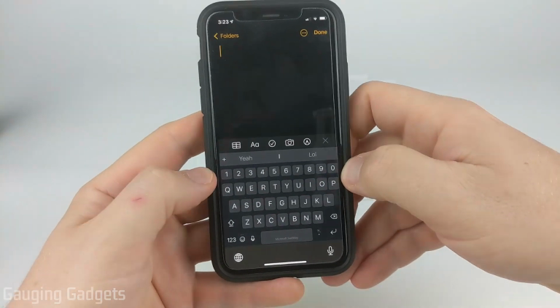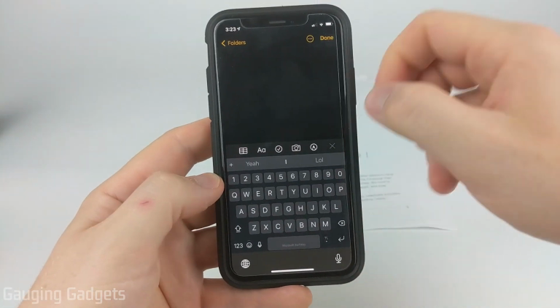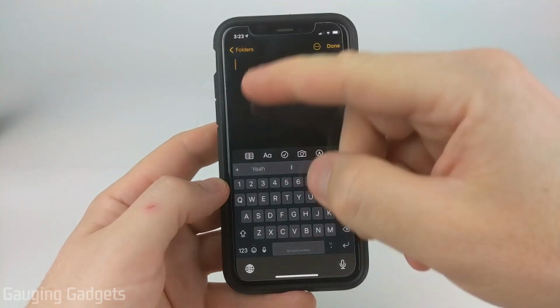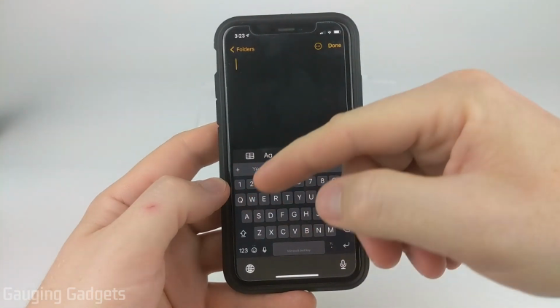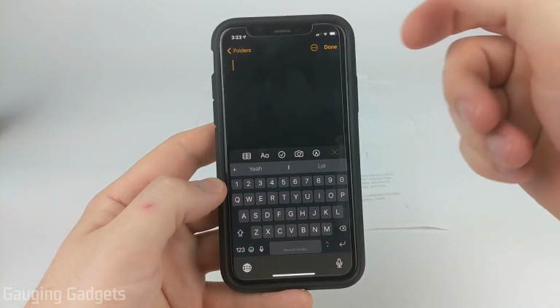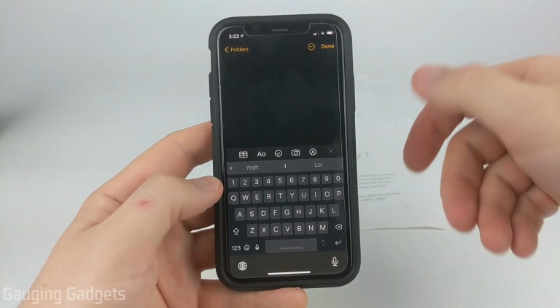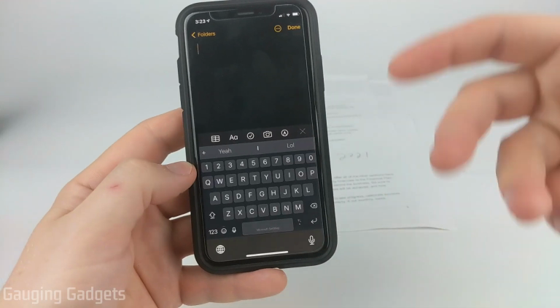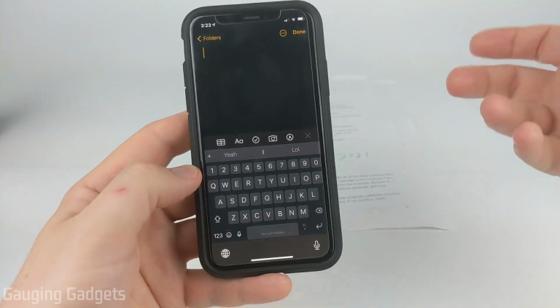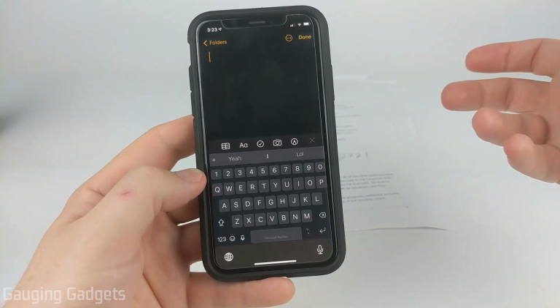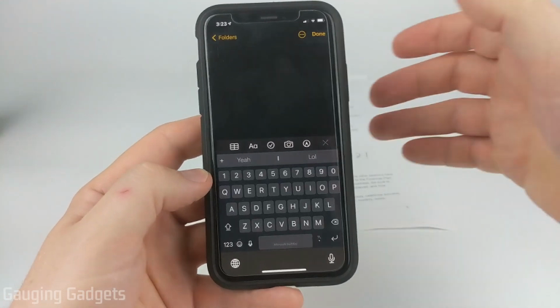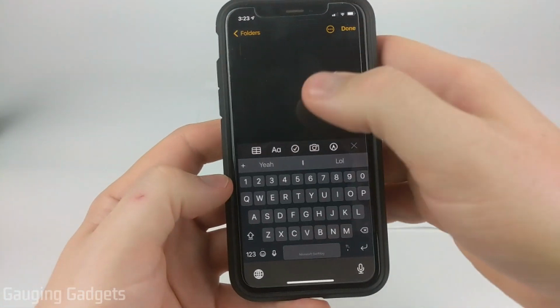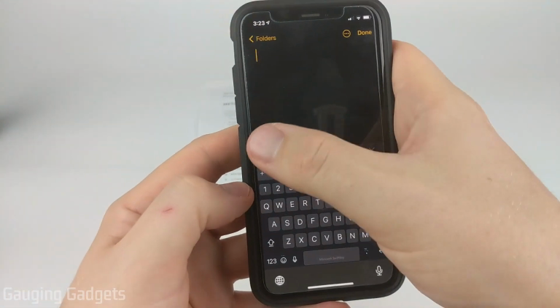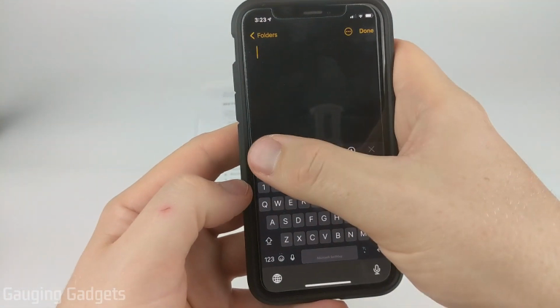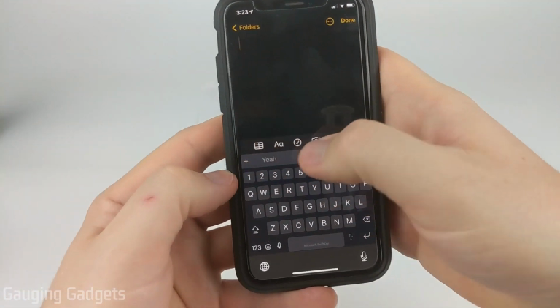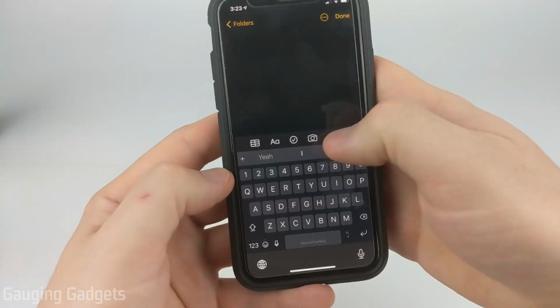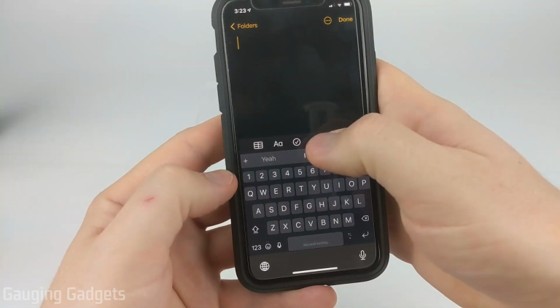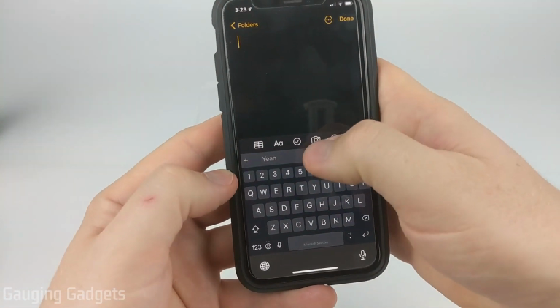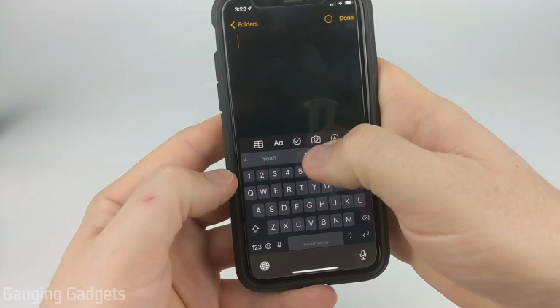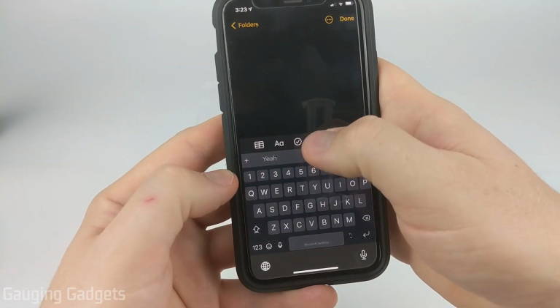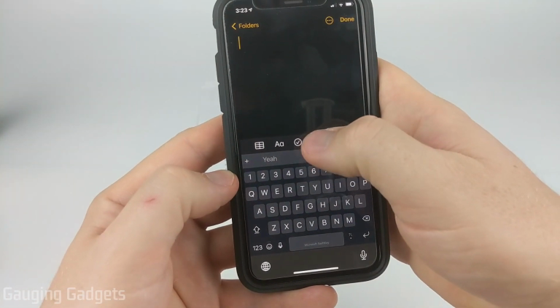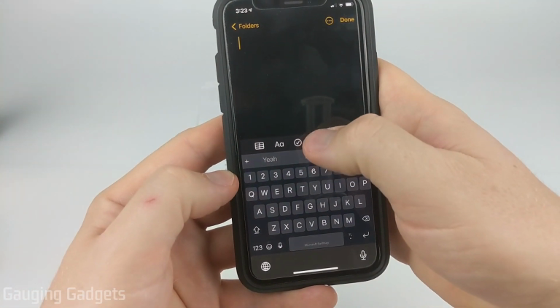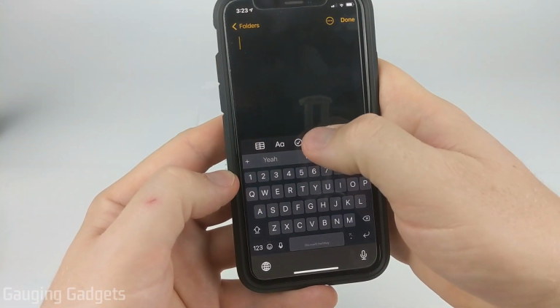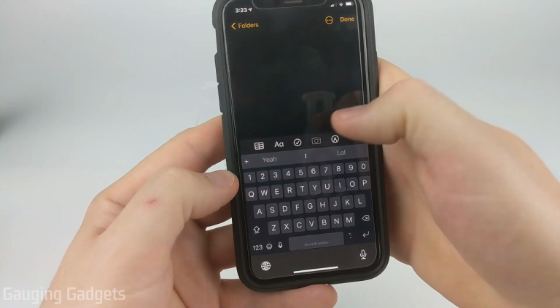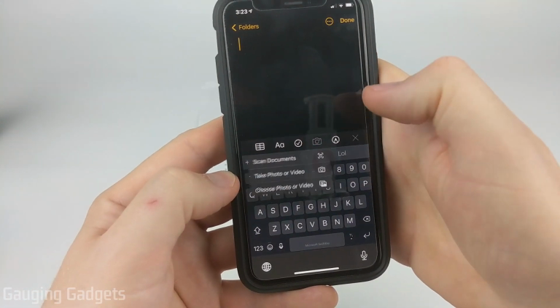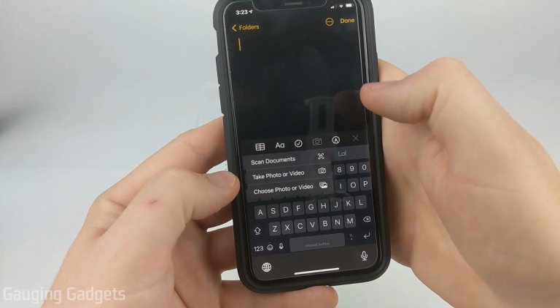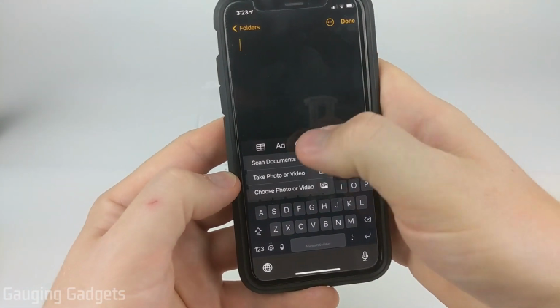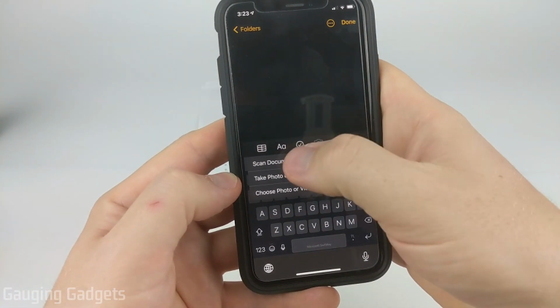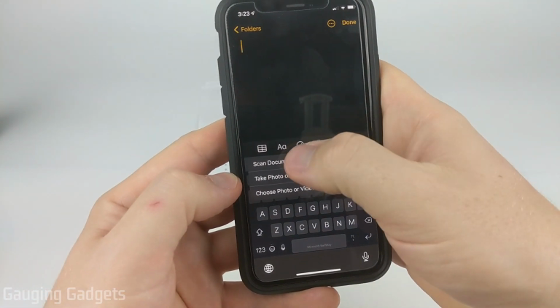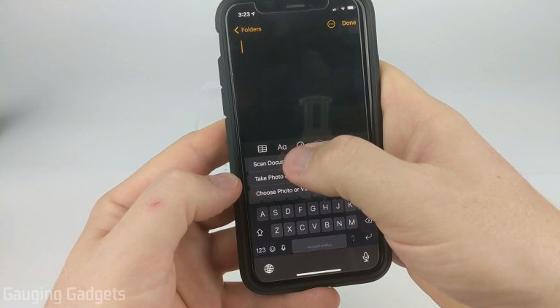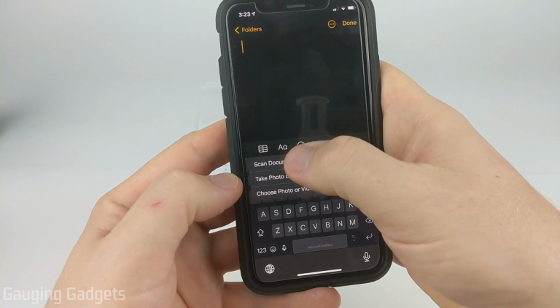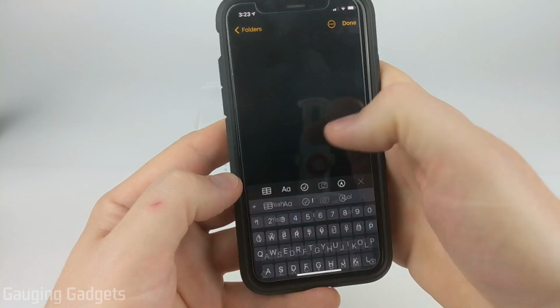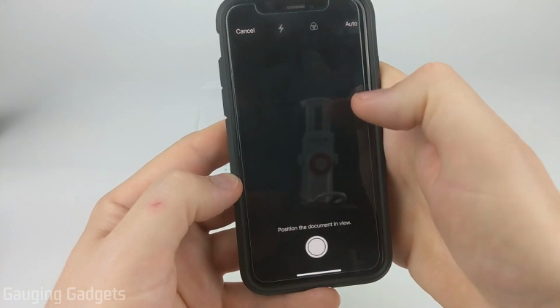Now we're in here where we can create a new note. What we need to do is select the camera icon on the bottom menu and then select scan document.